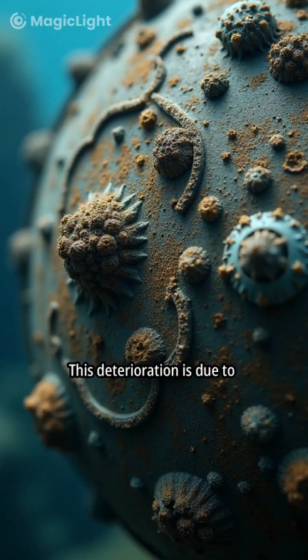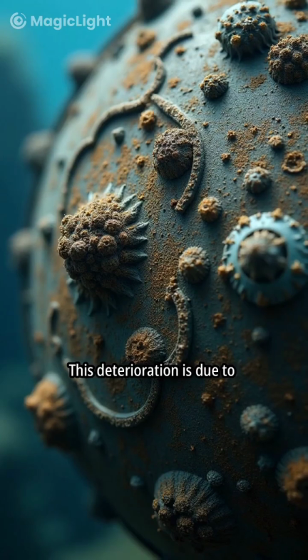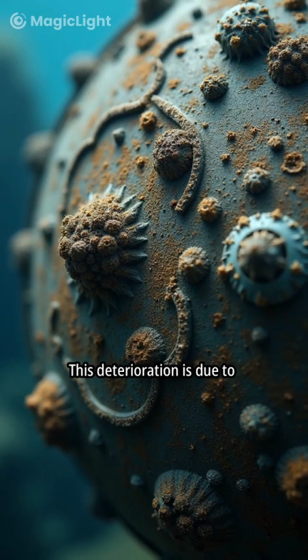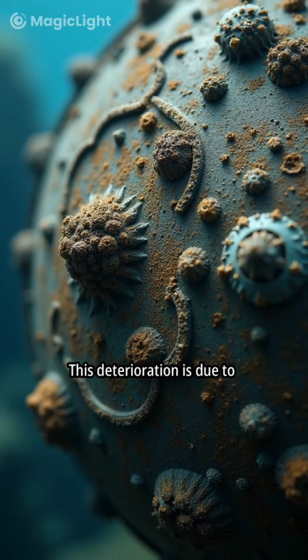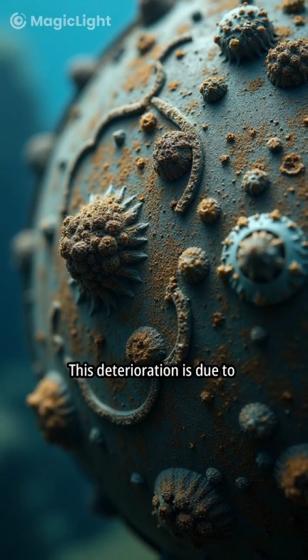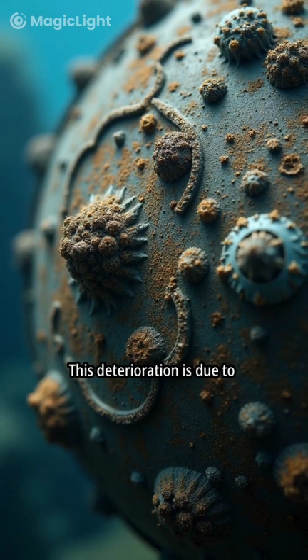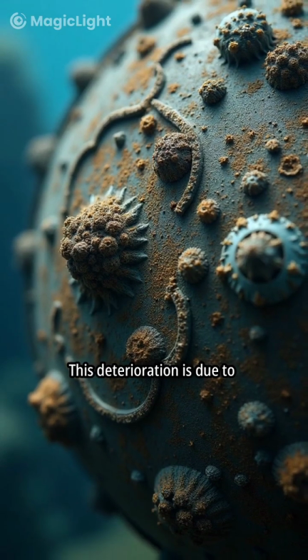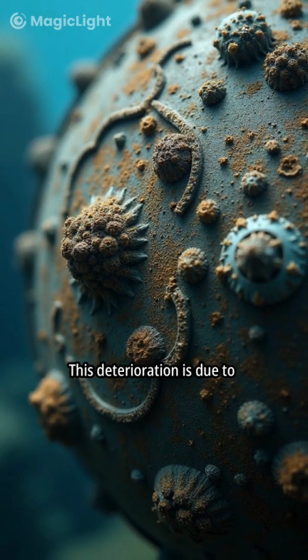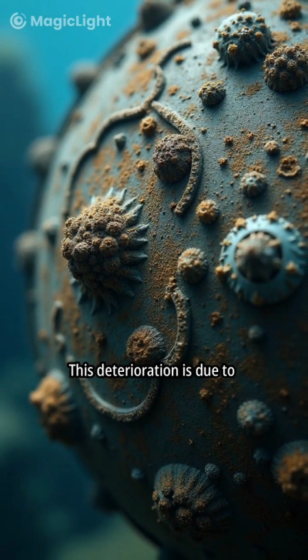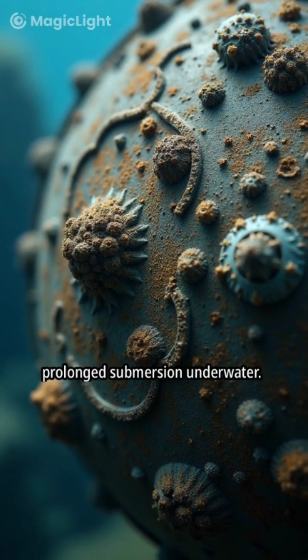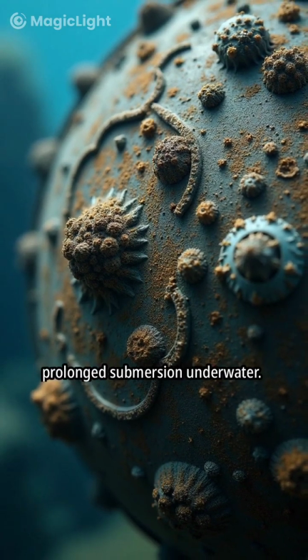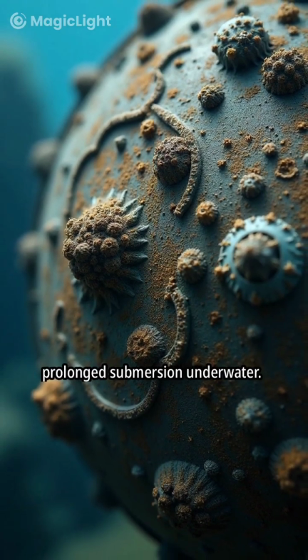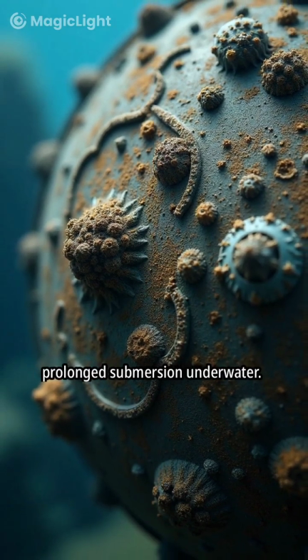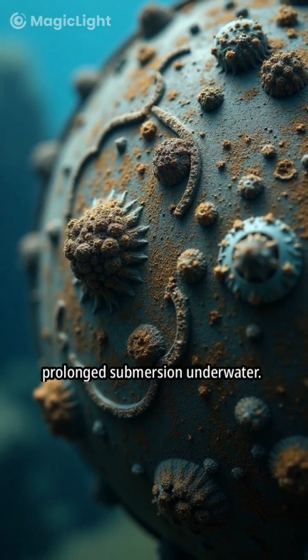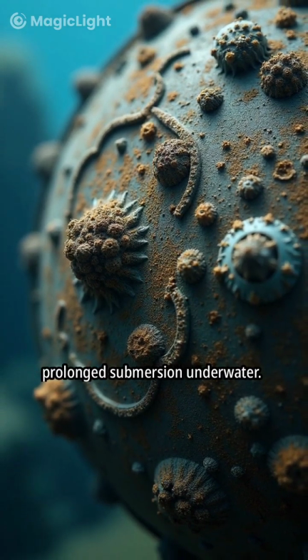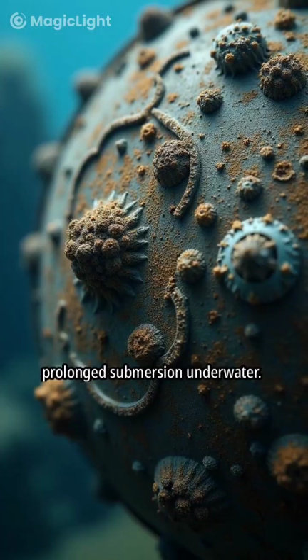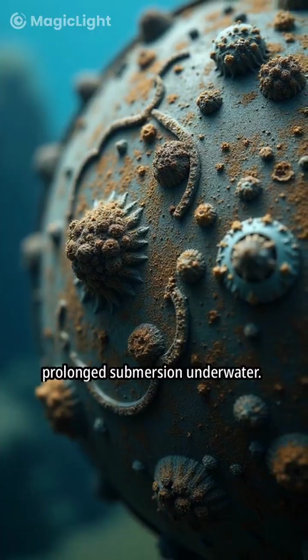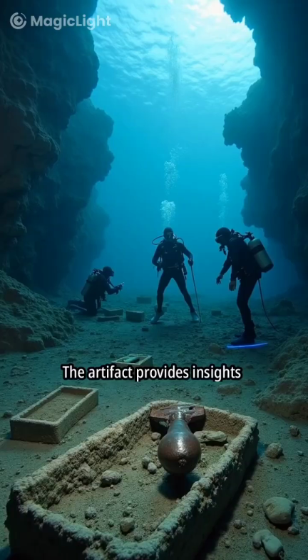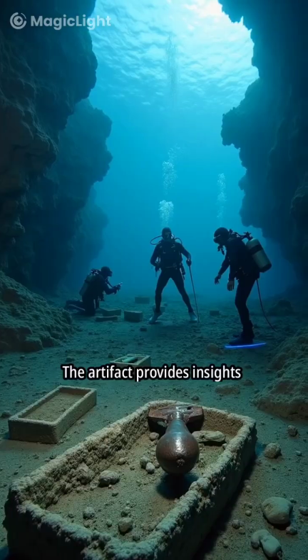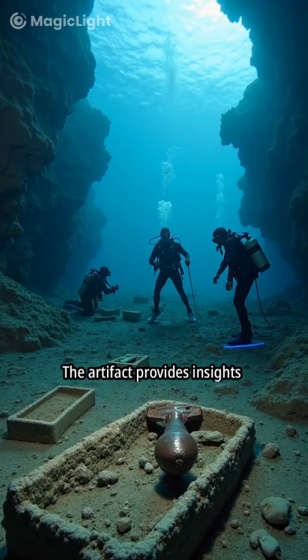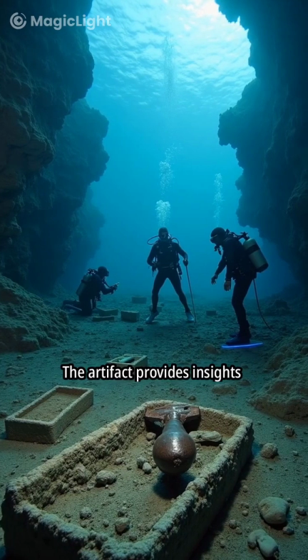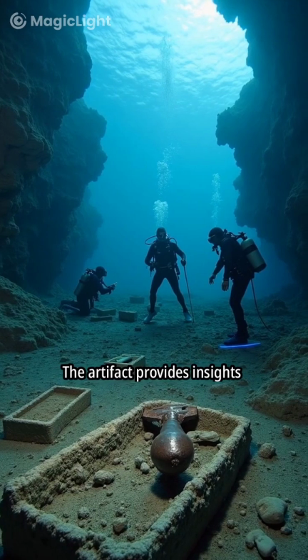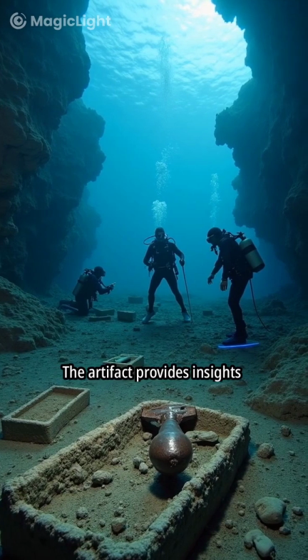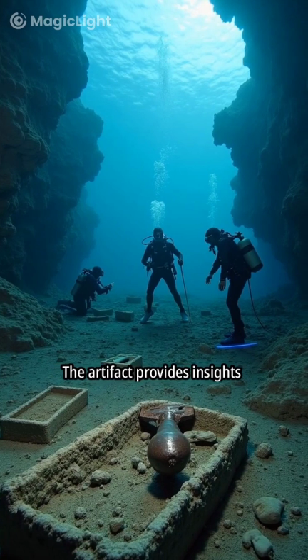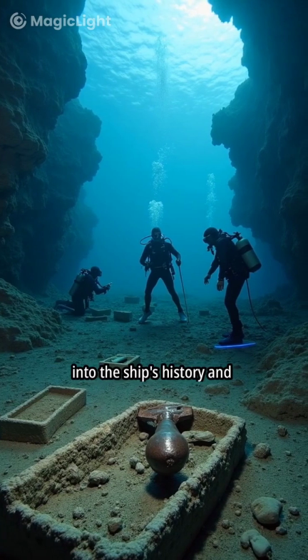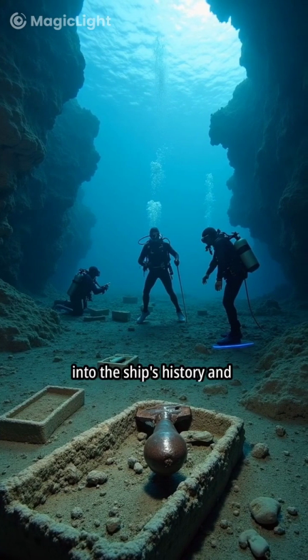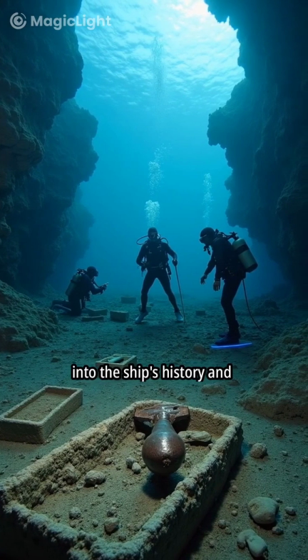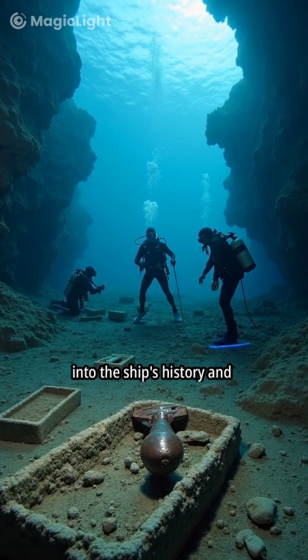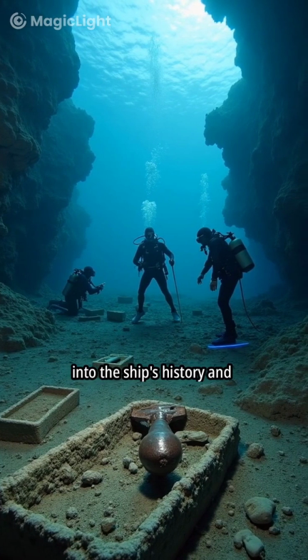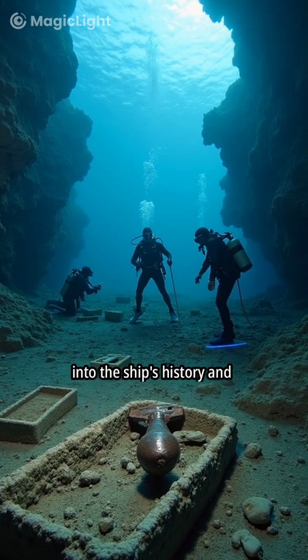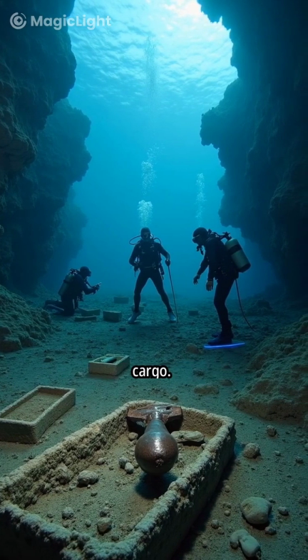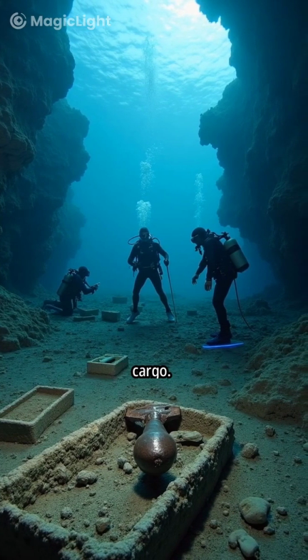This deterioration is due to prolonged submersion underwater. The artifact provides insights into the ship's history and cargo.